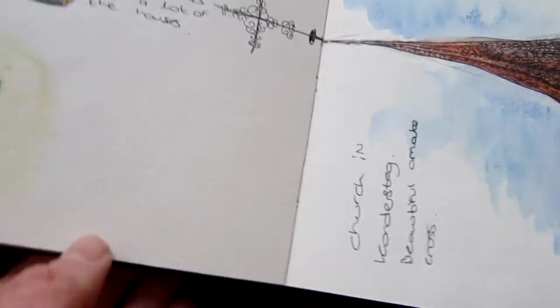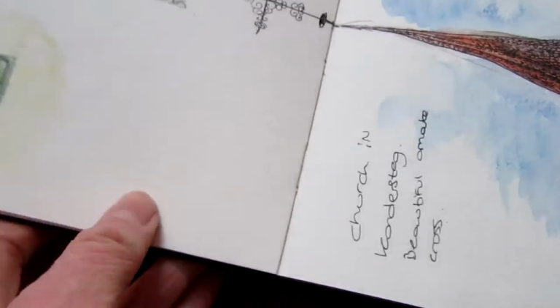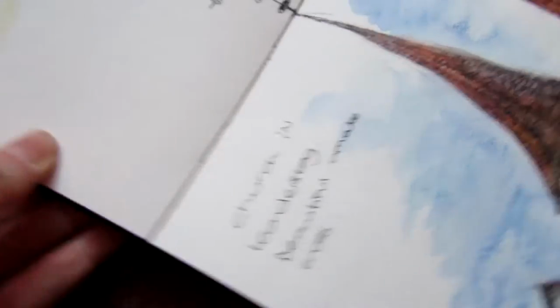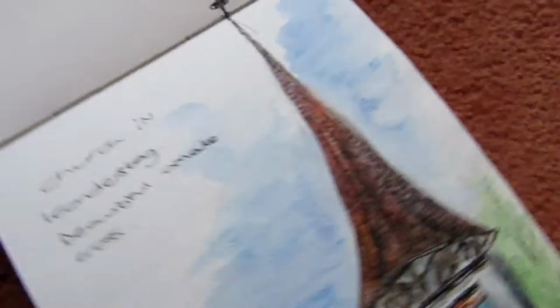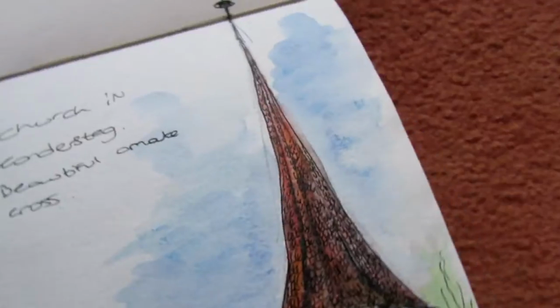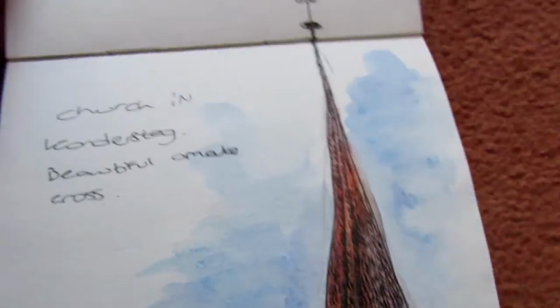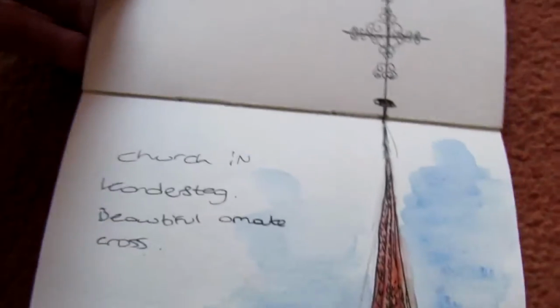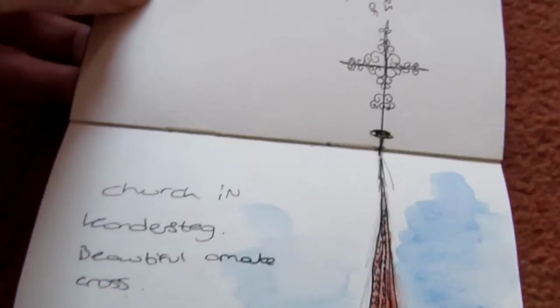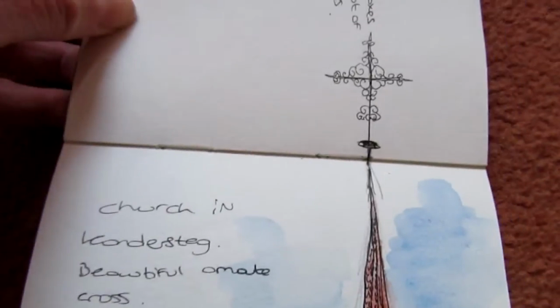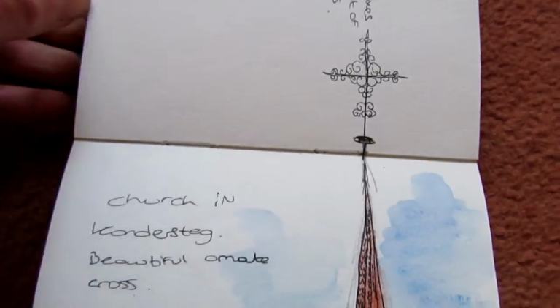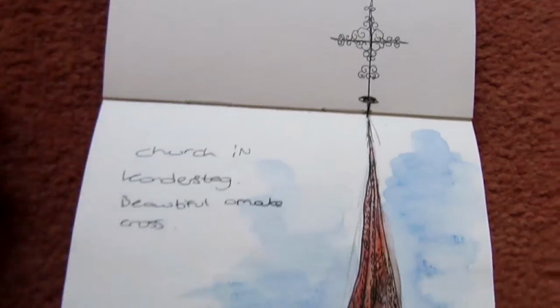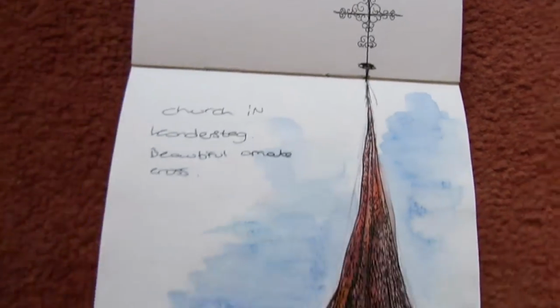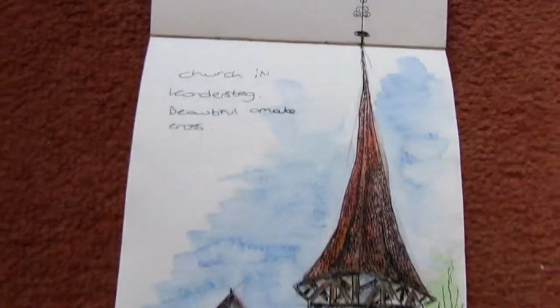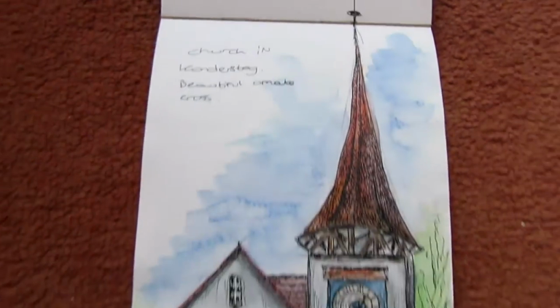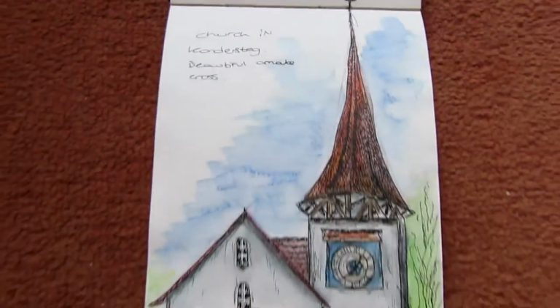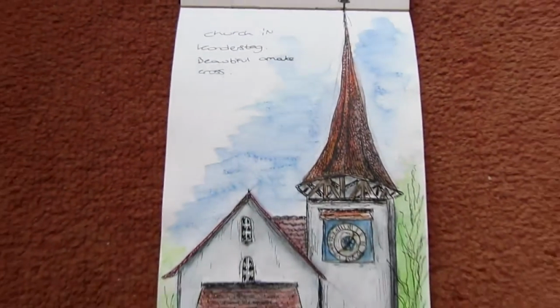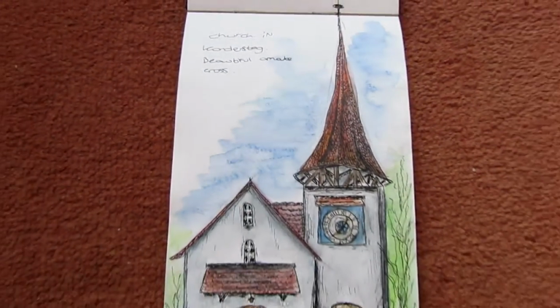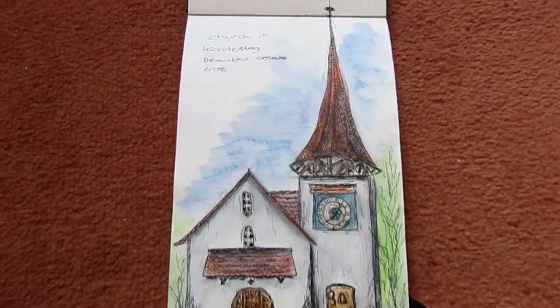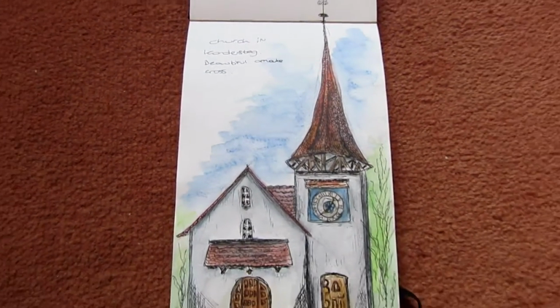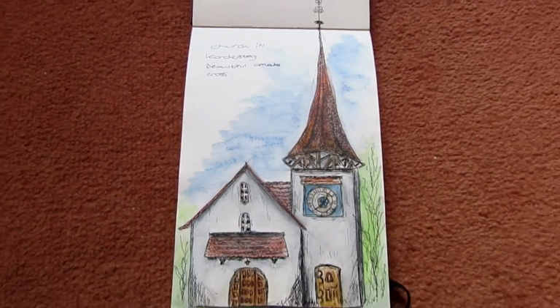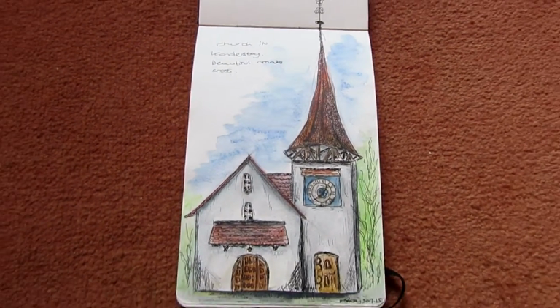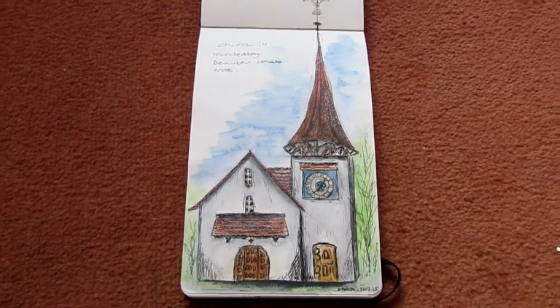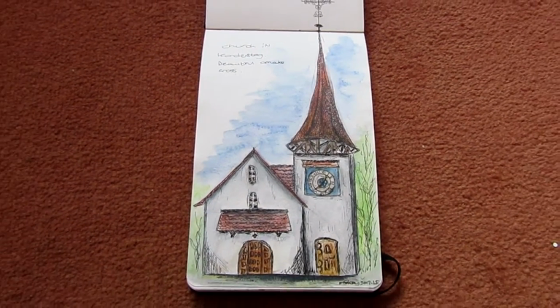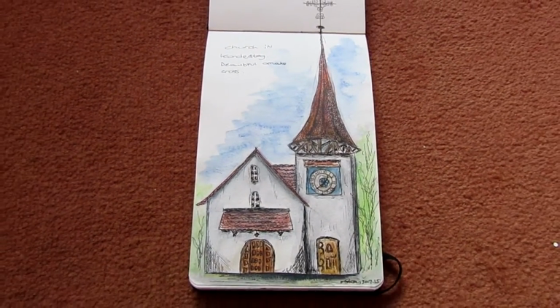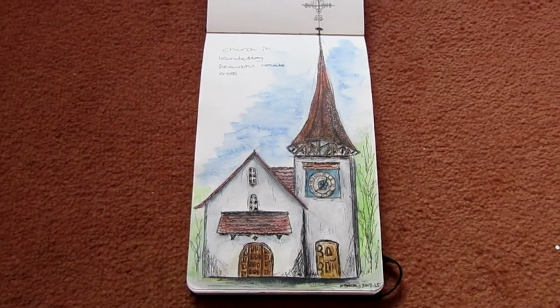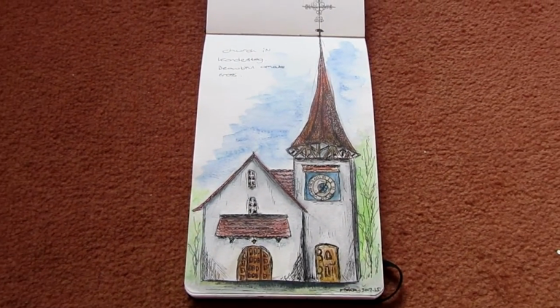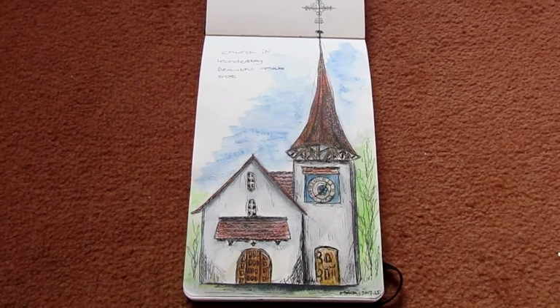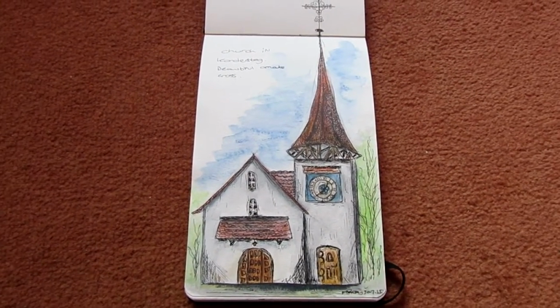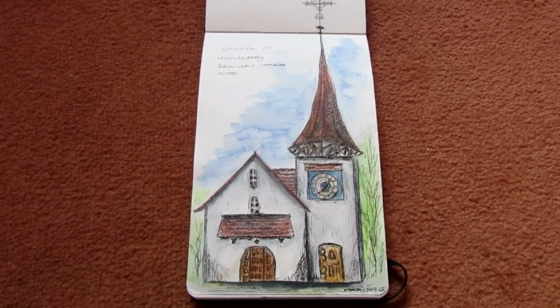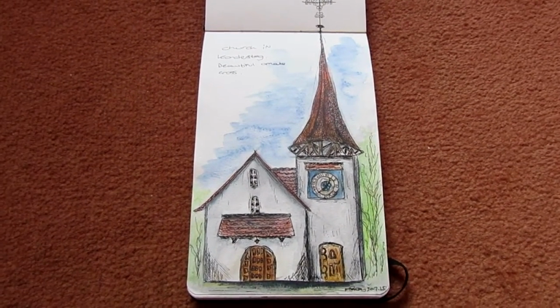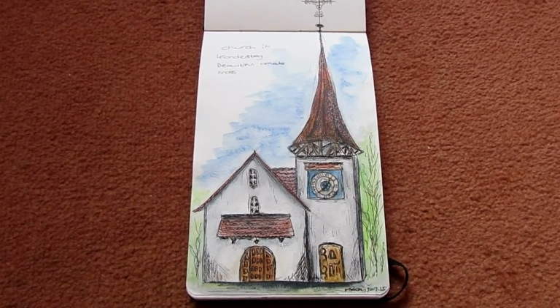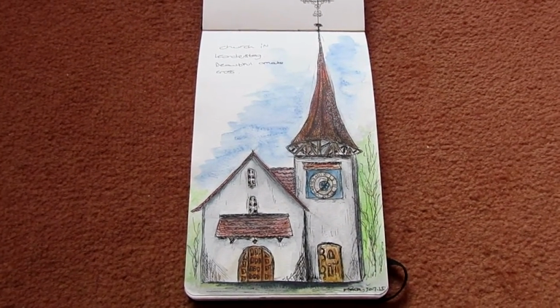This is the church. This was in Candice Degg village and it's just a beautiful church.